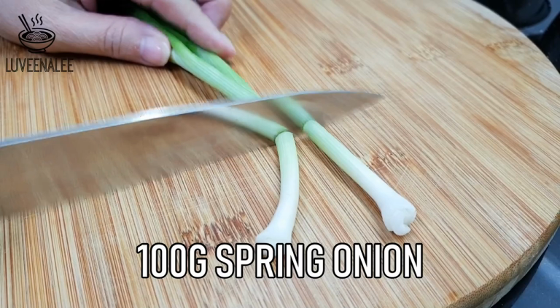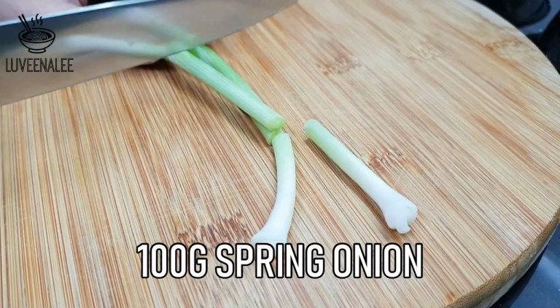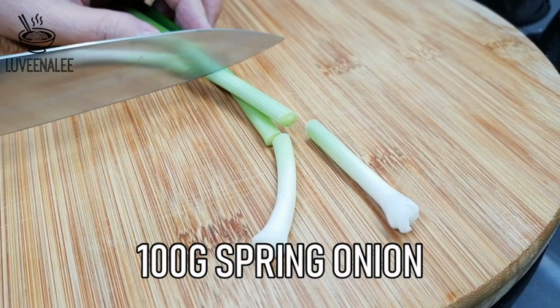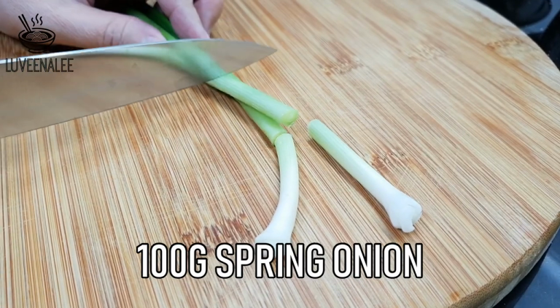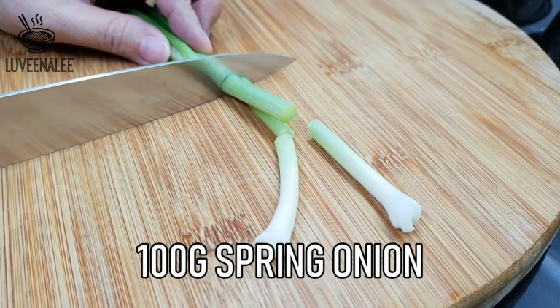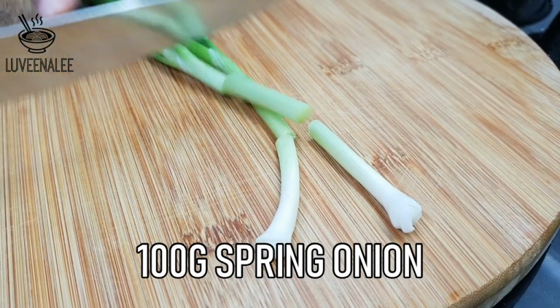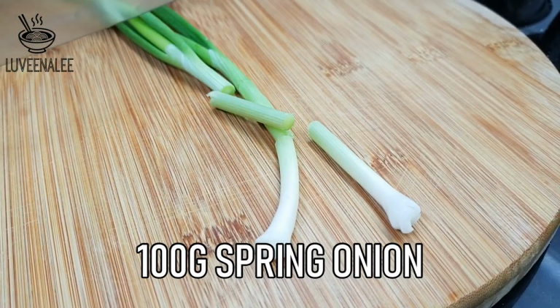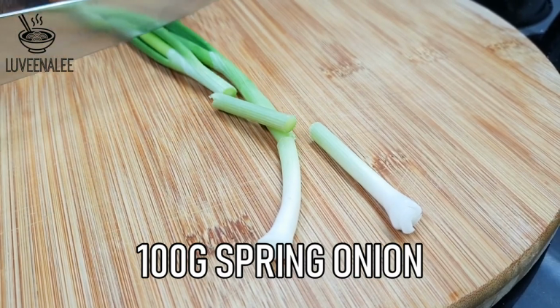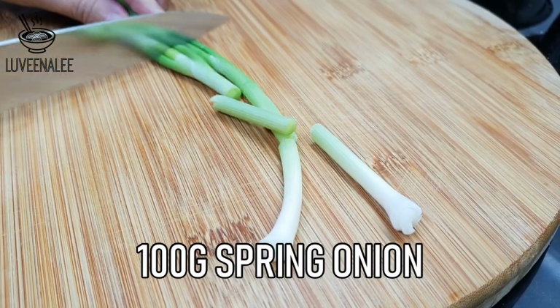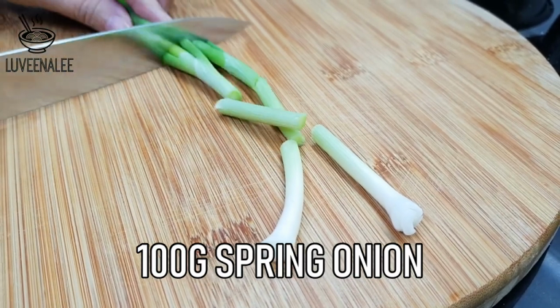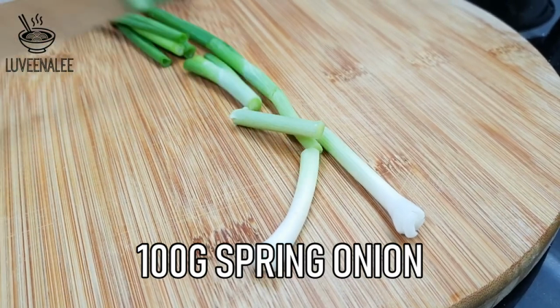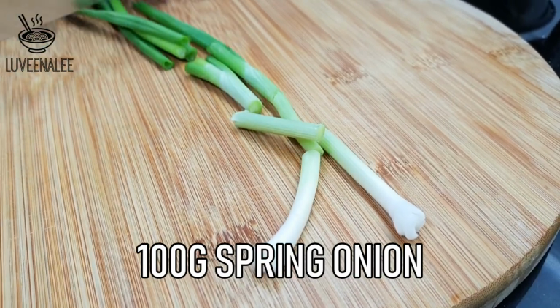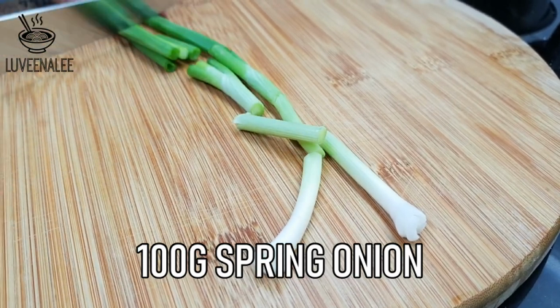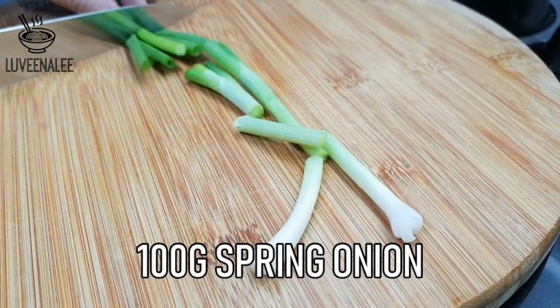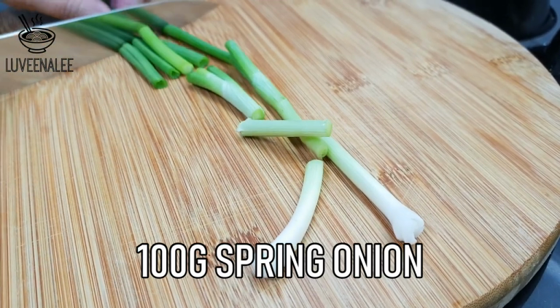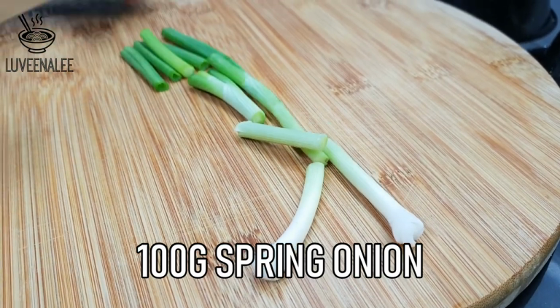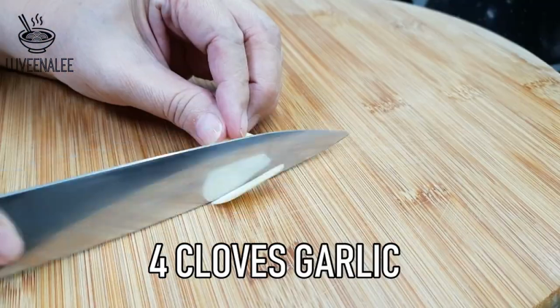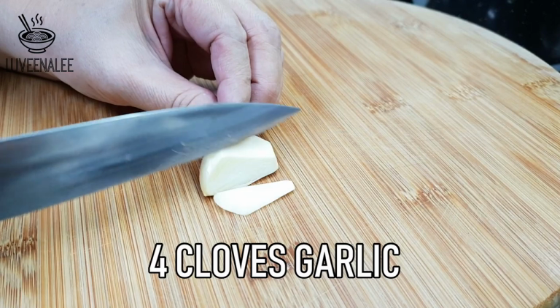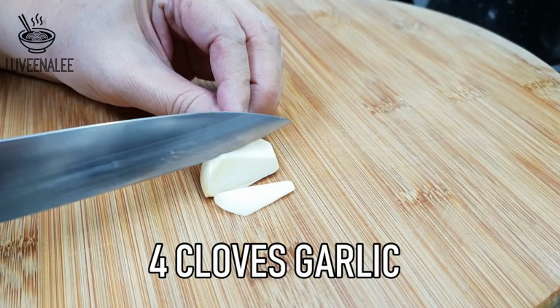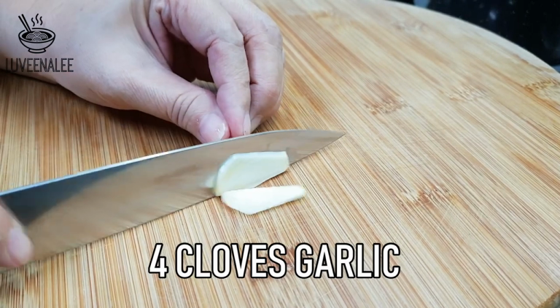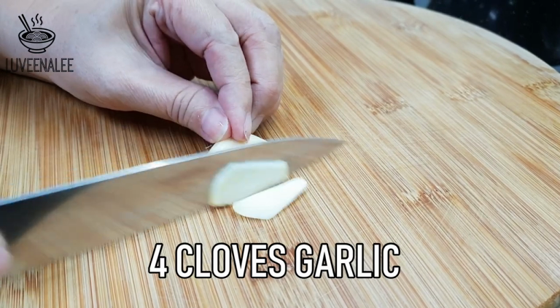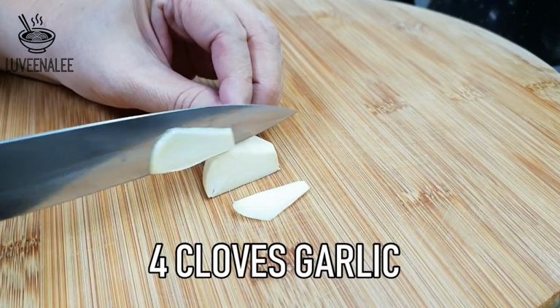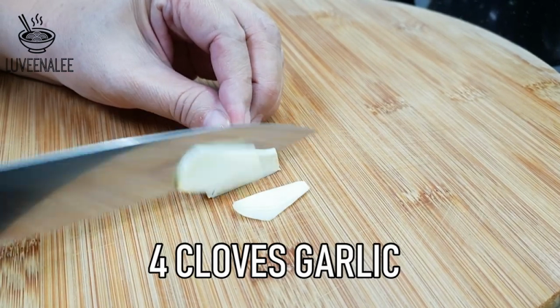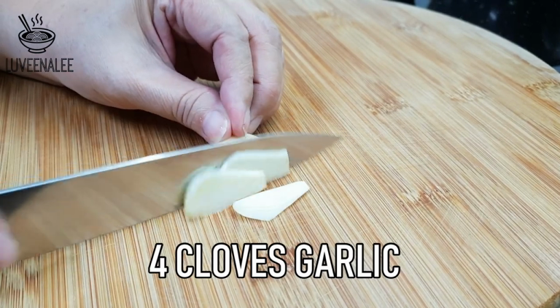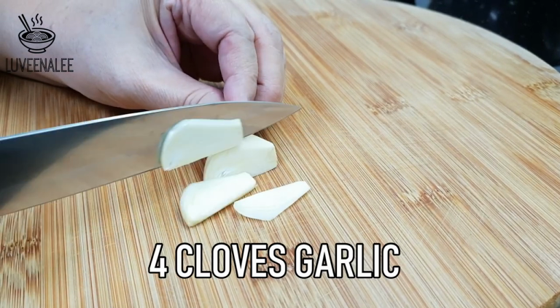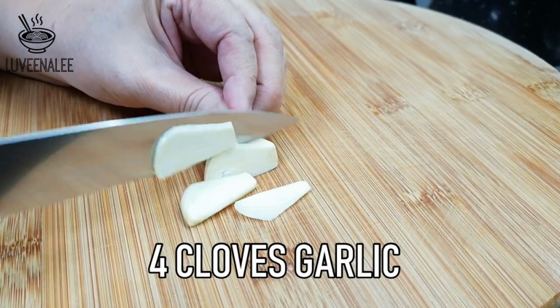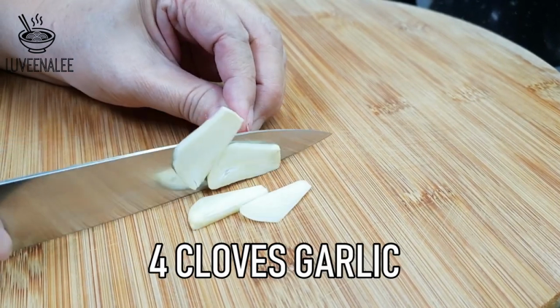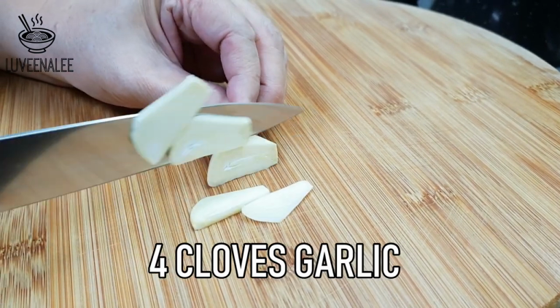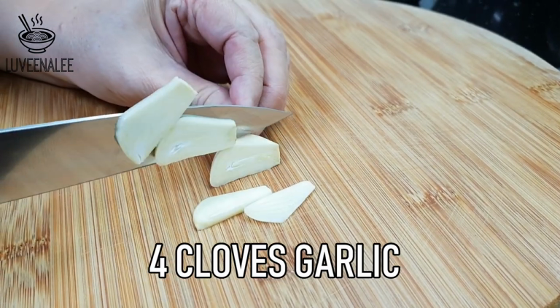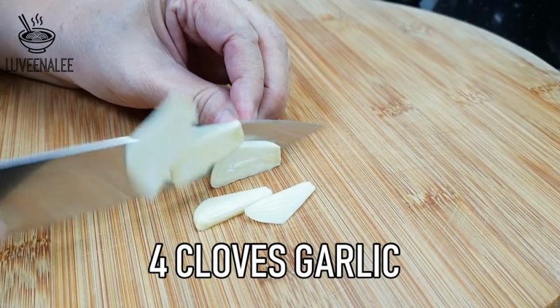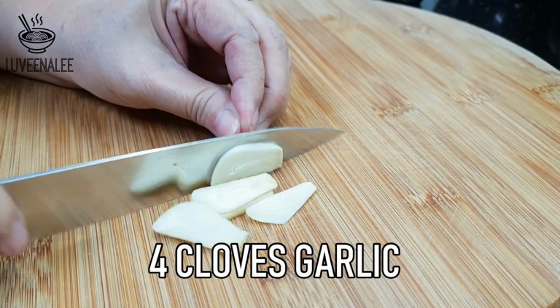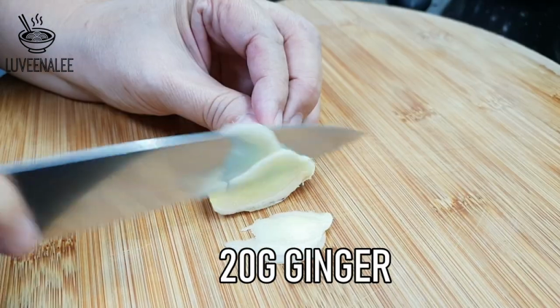I'm just cutting the spring onion to 2 to 3 cm length. Then I'm slicing the garlic and ginger.